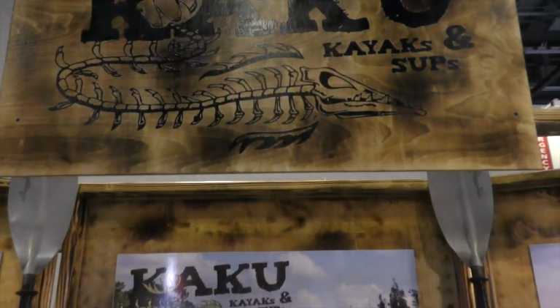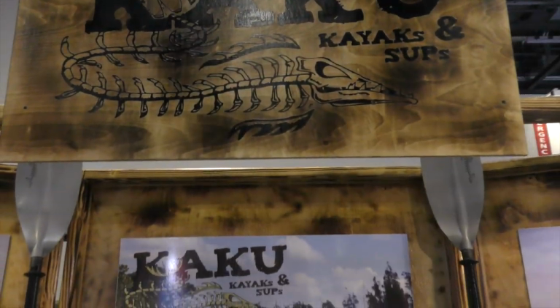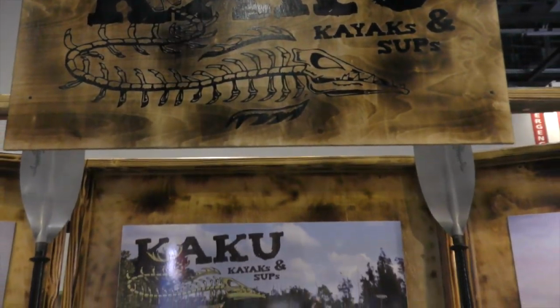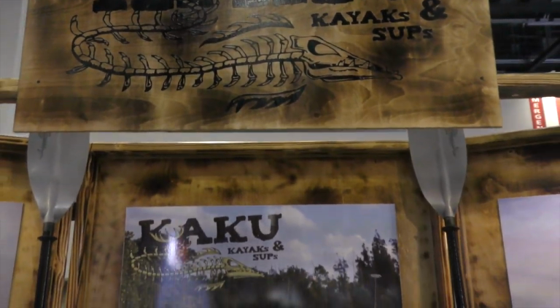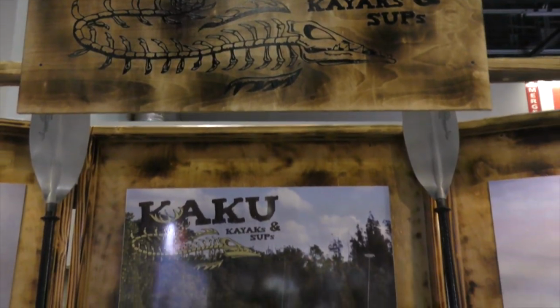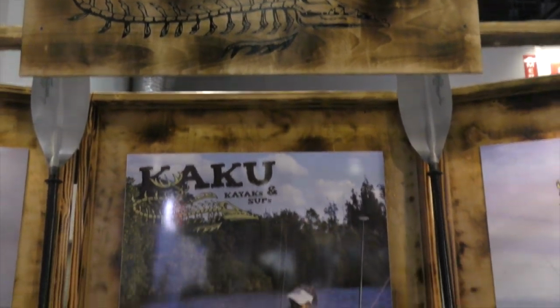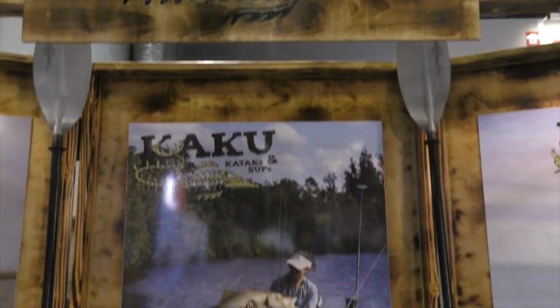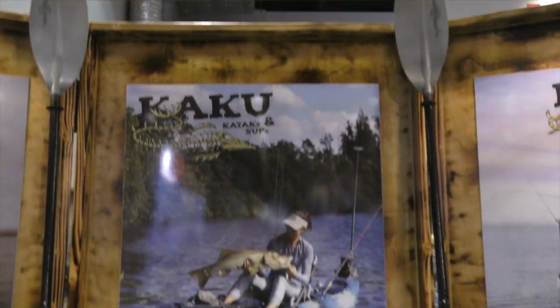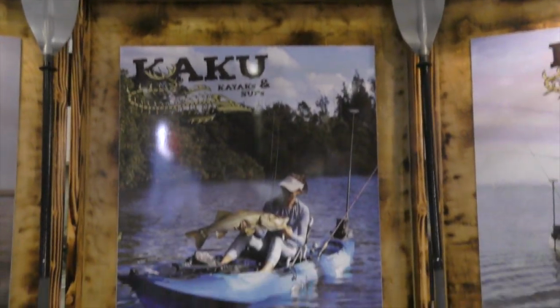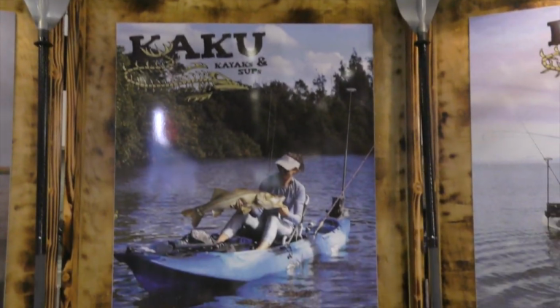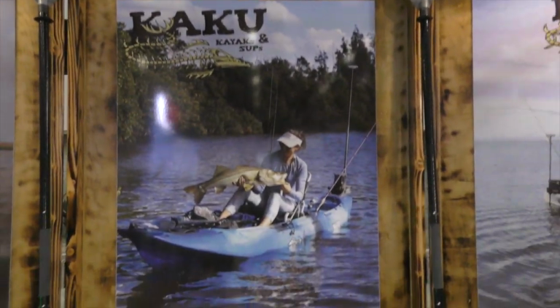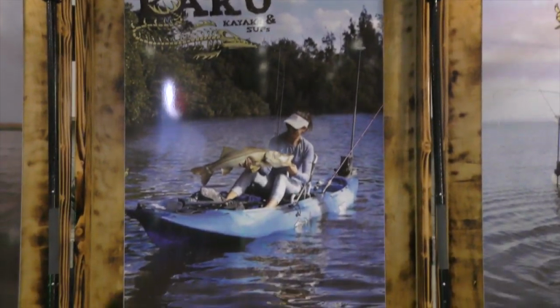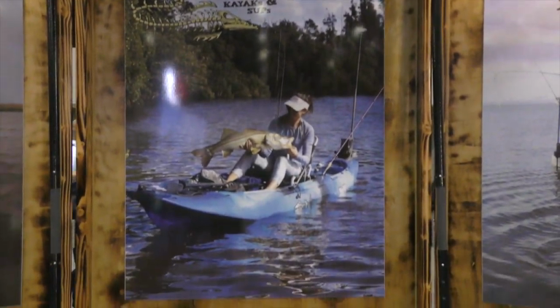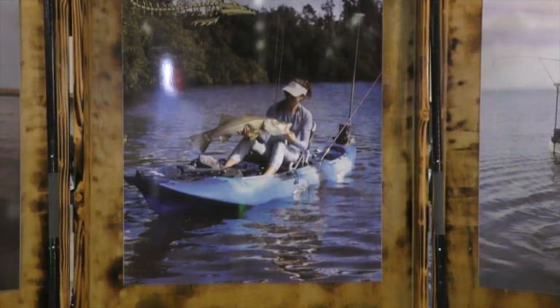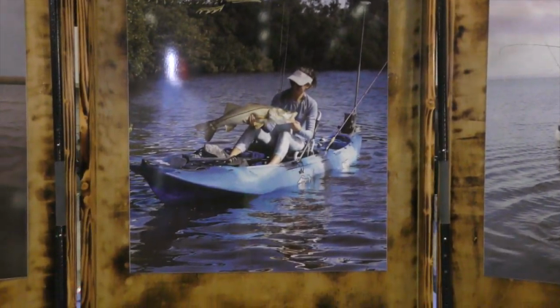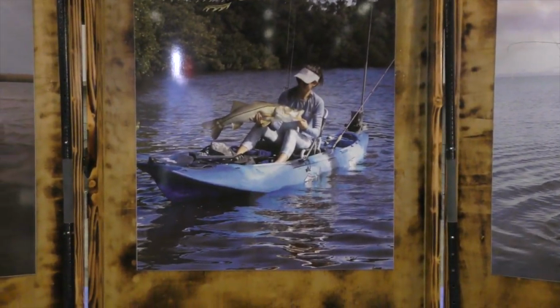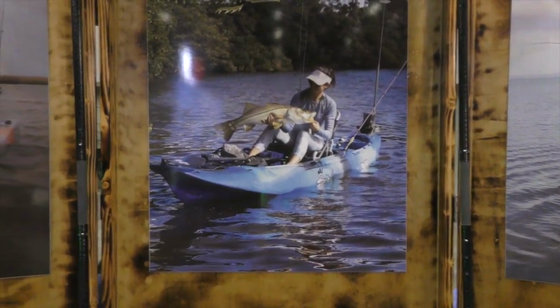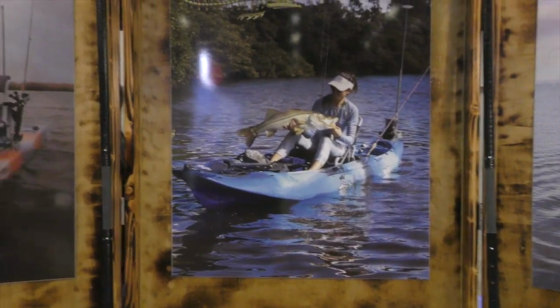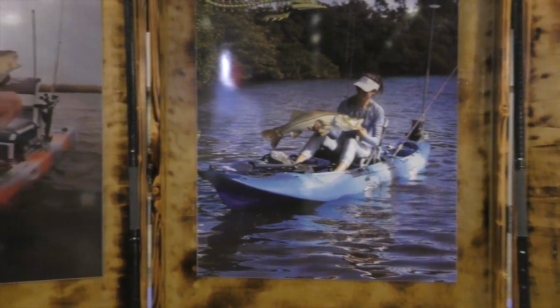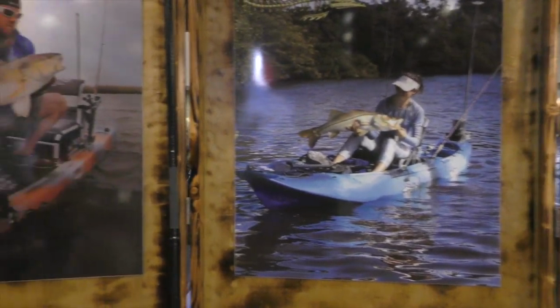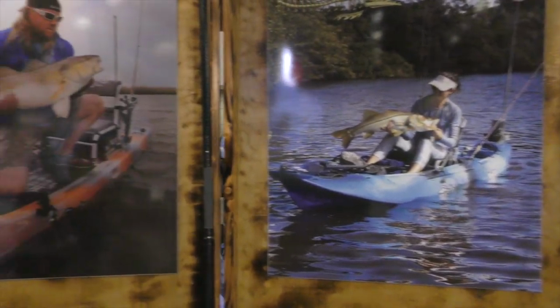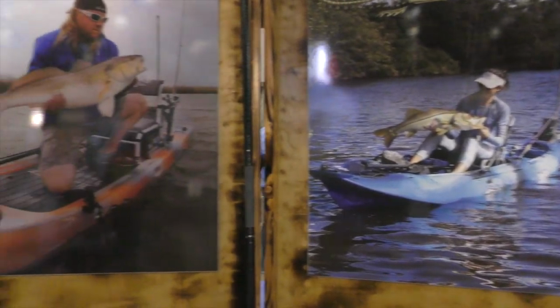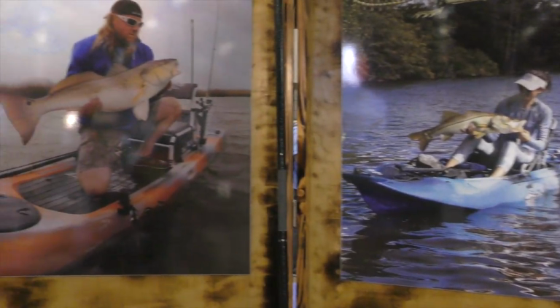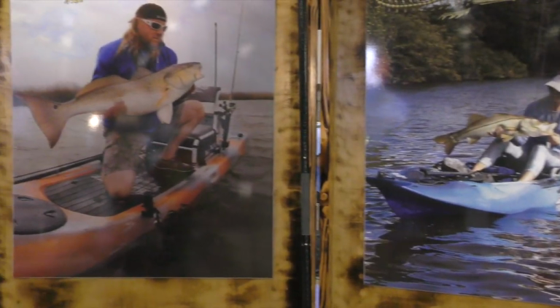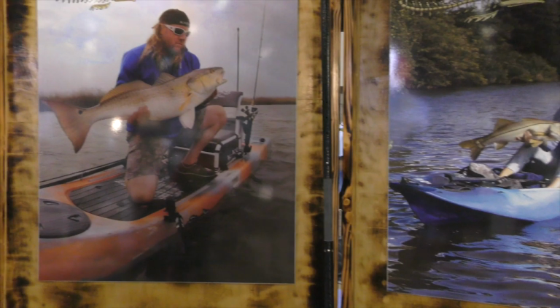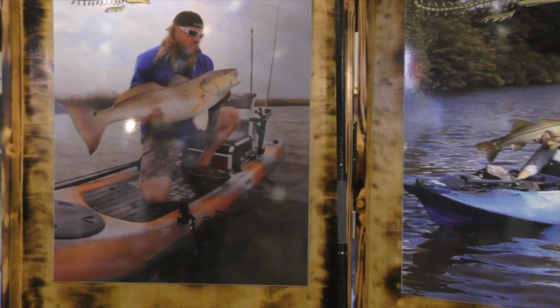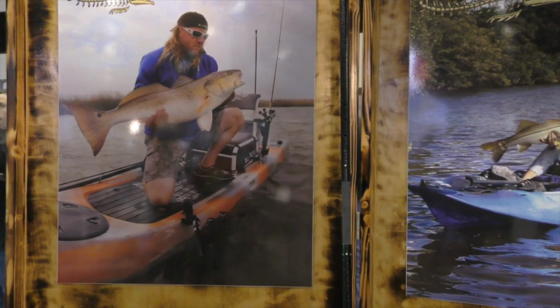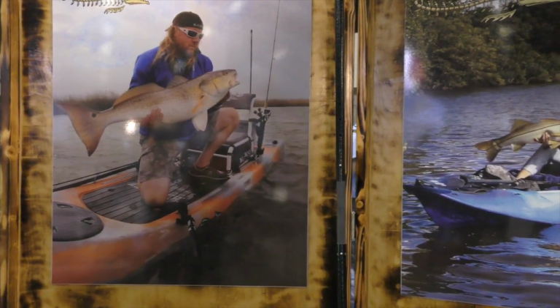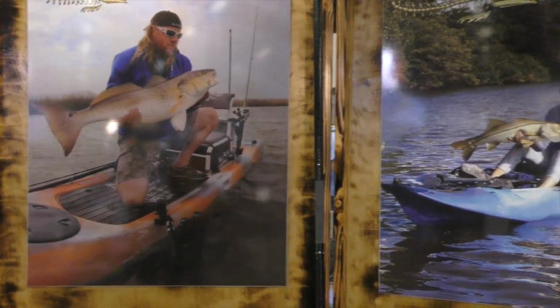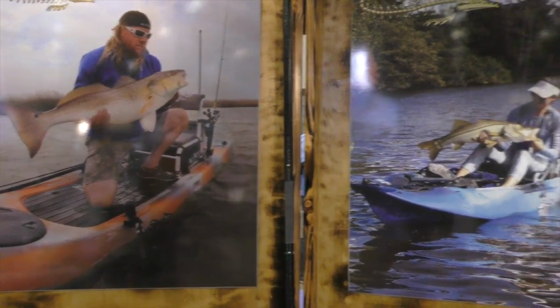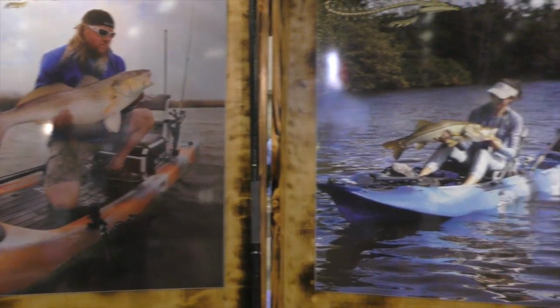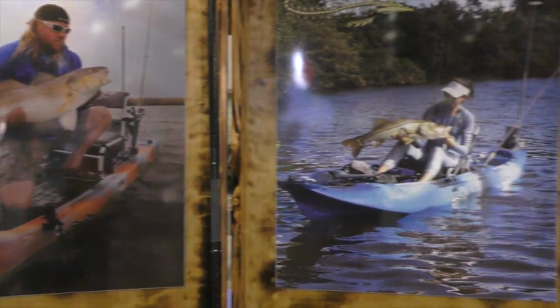Hey folks, KayakDIY here coming at you from the Kaku booth at ICAST in Orlando, Florida.